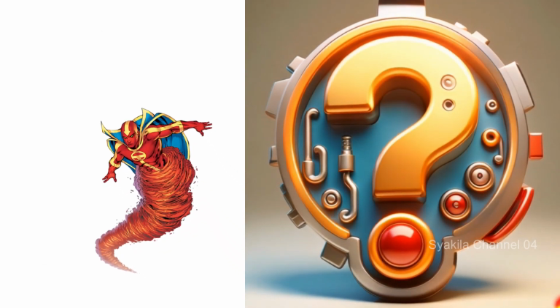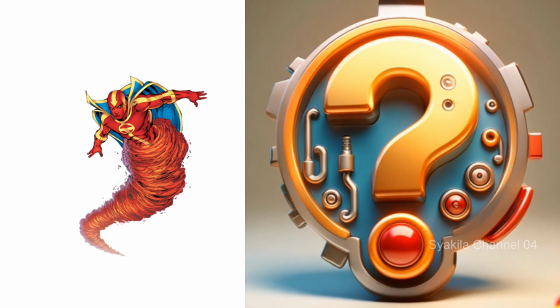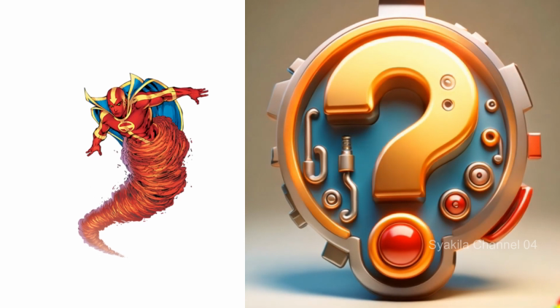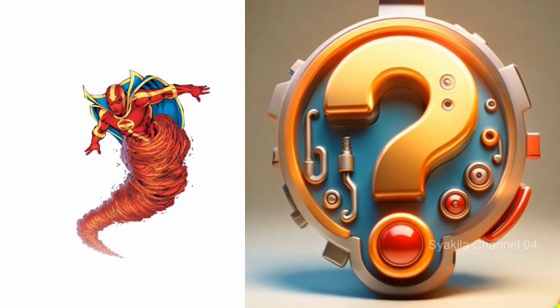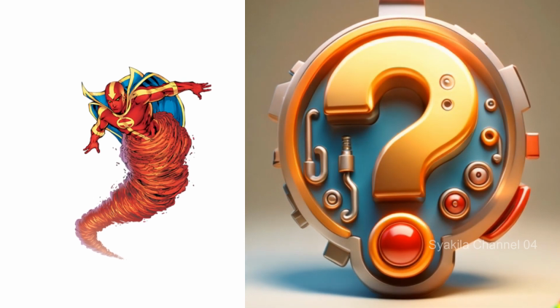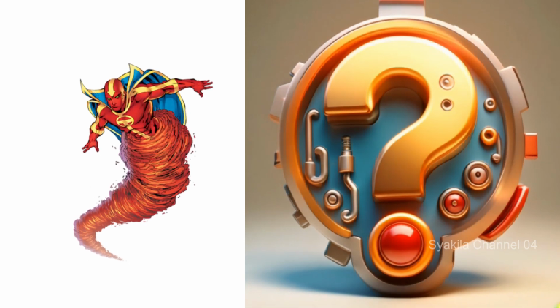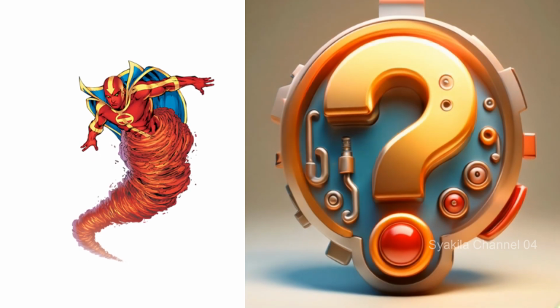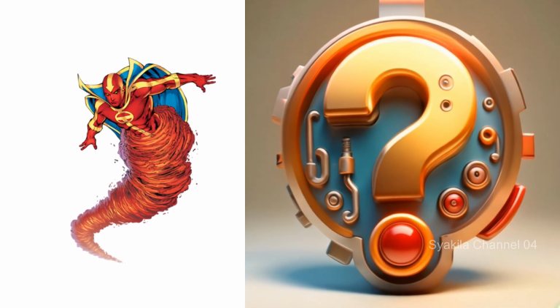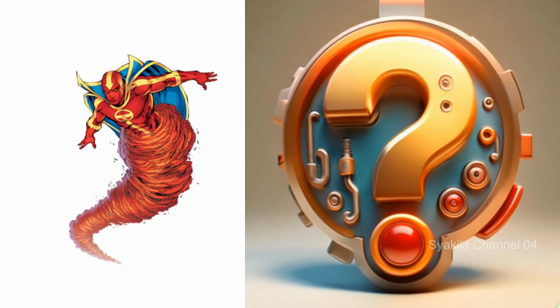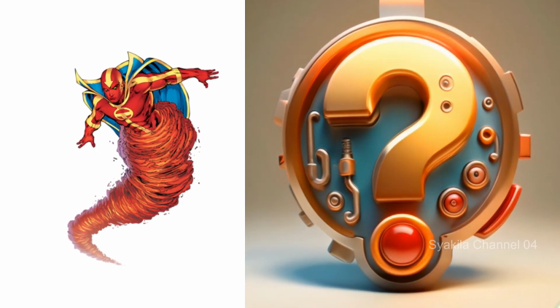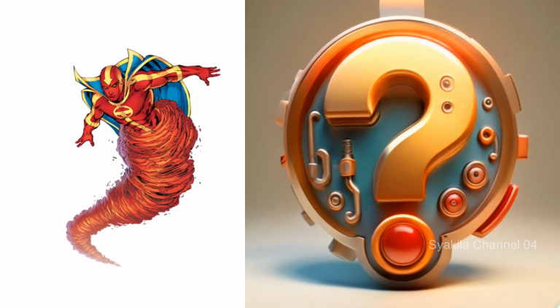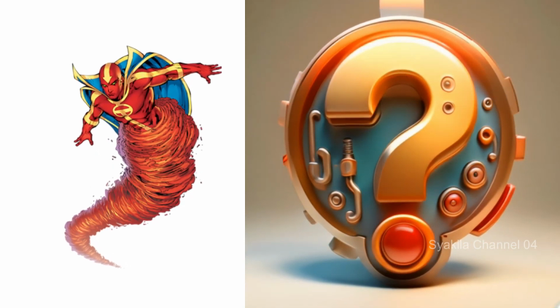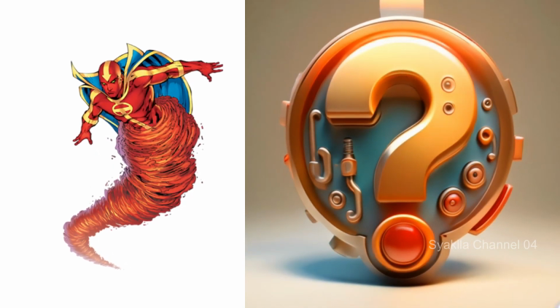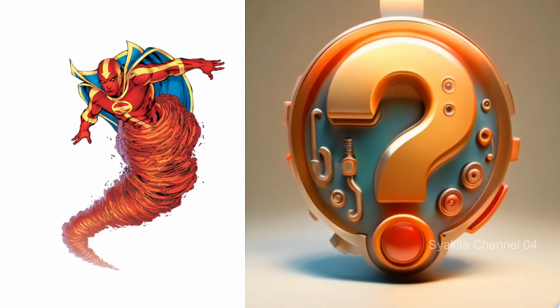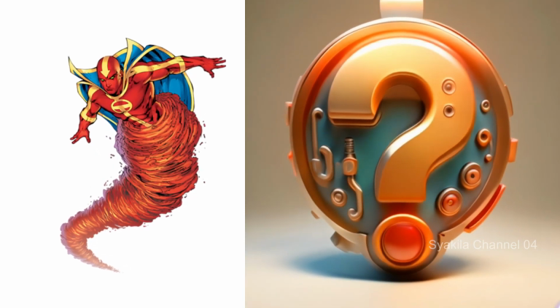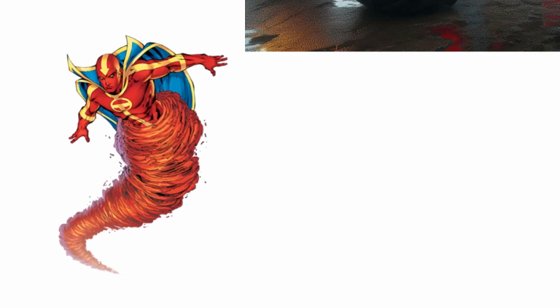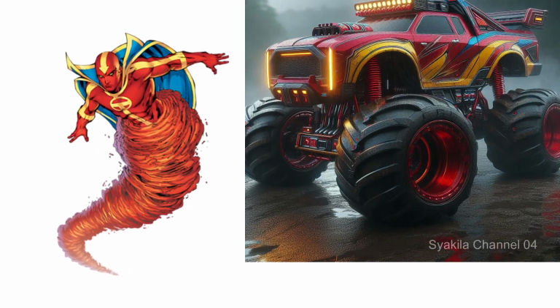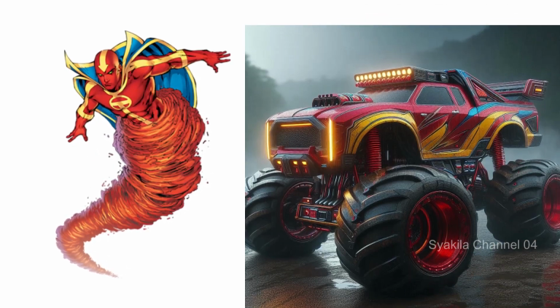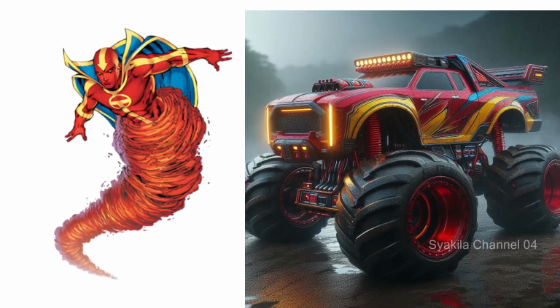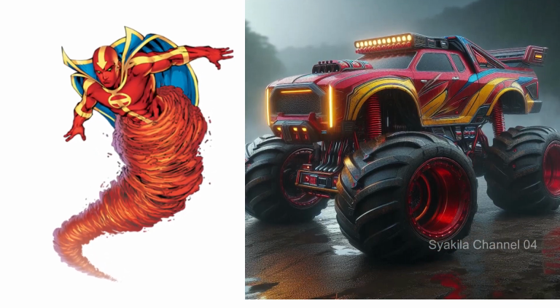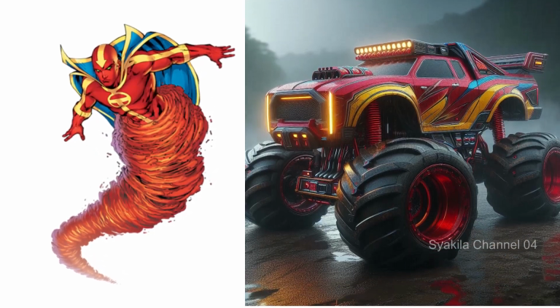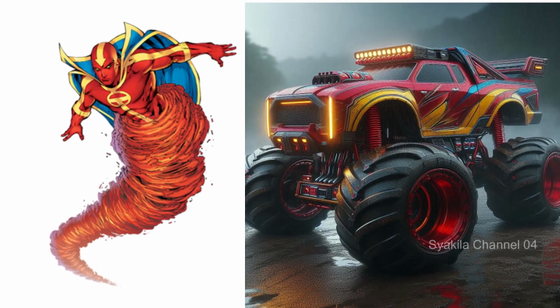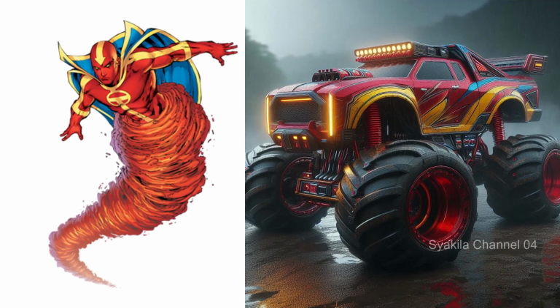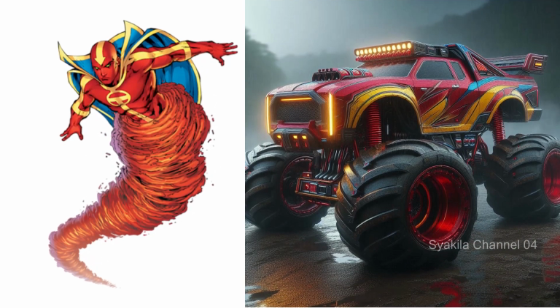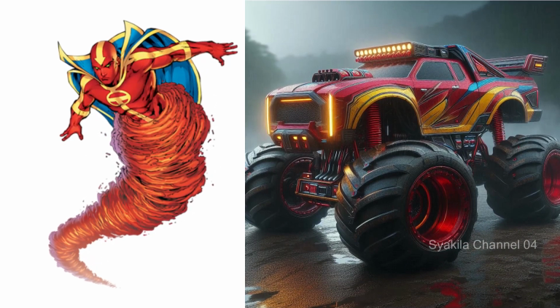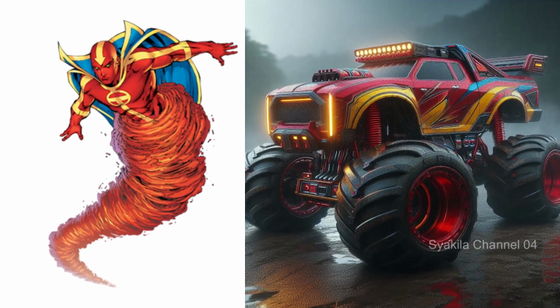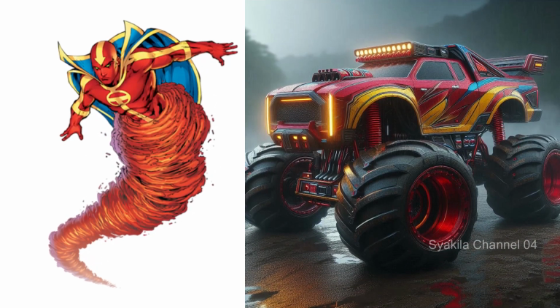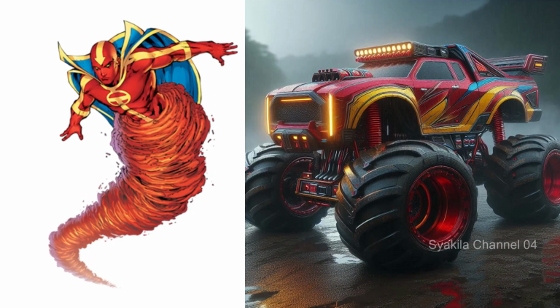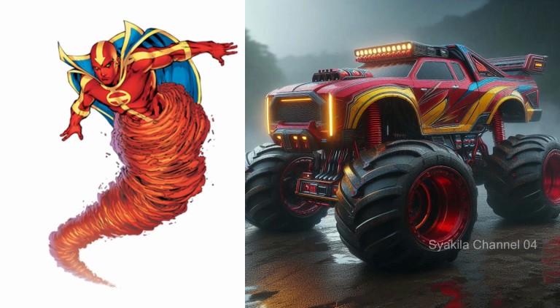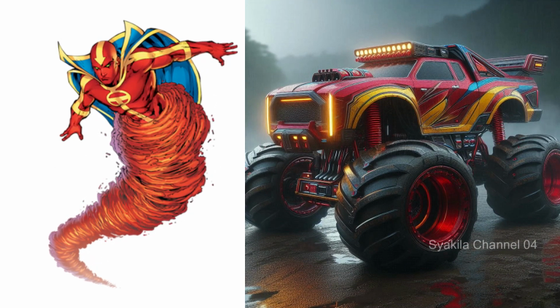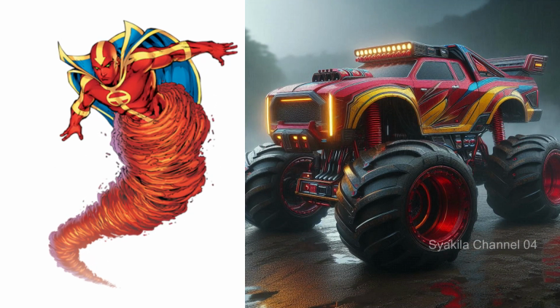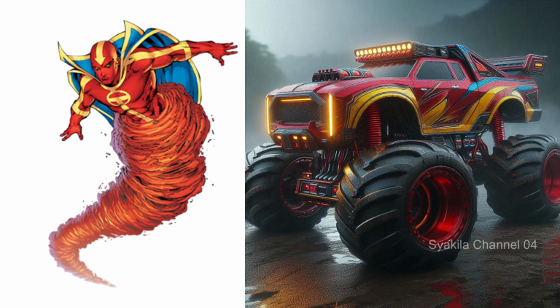Red Tornado. I really like the color combination.